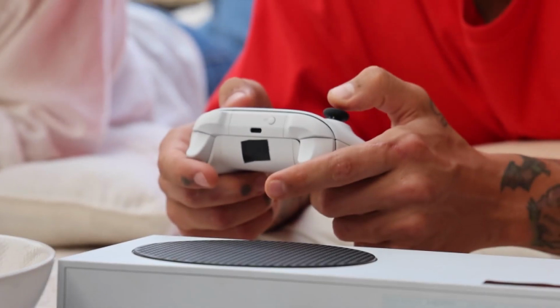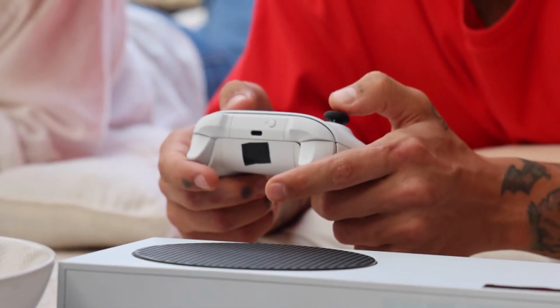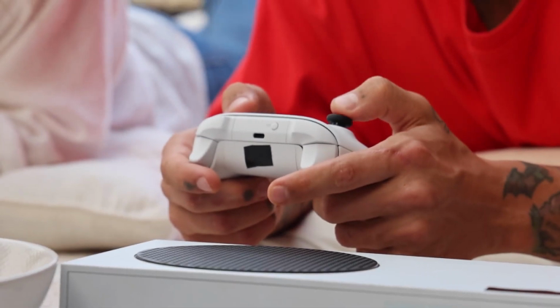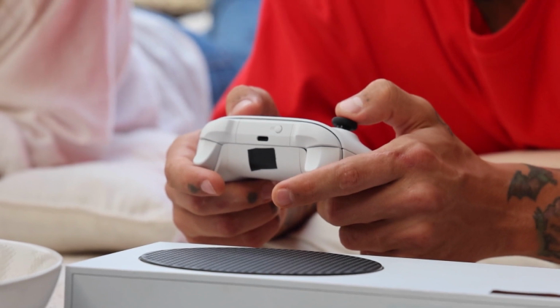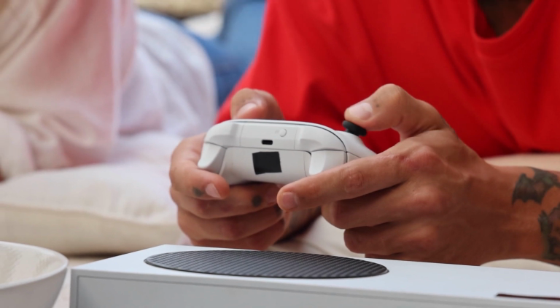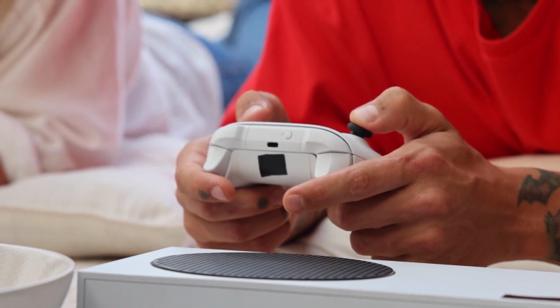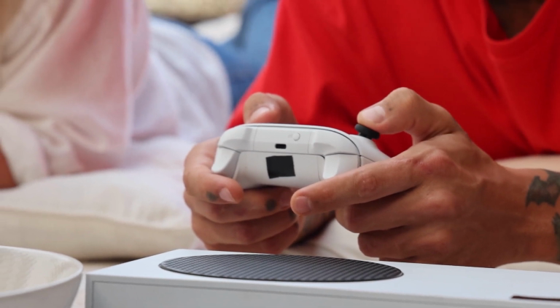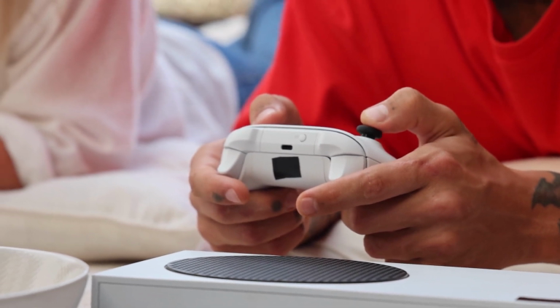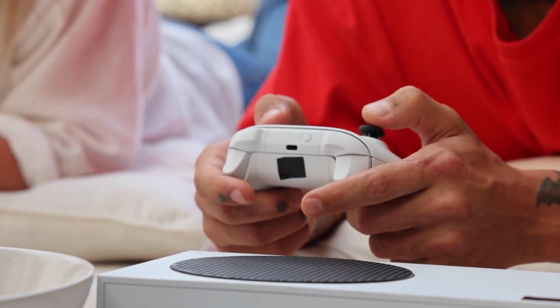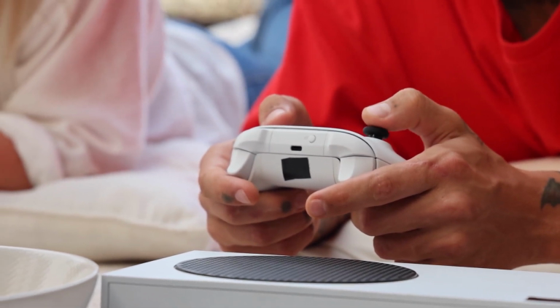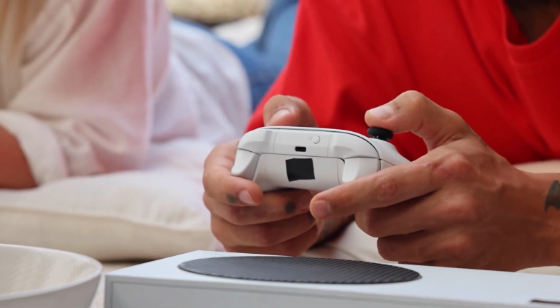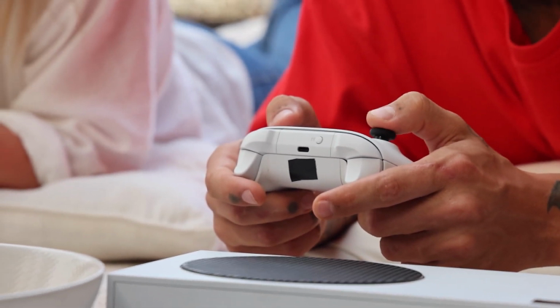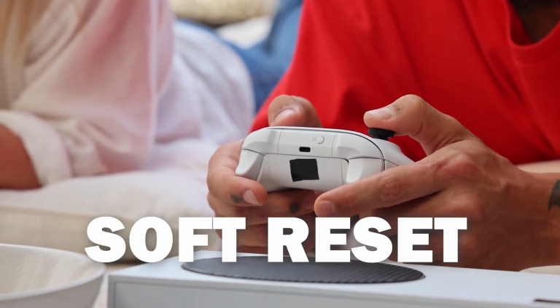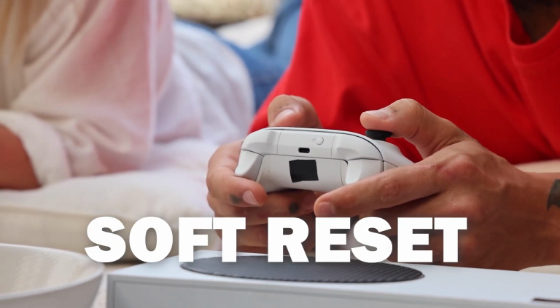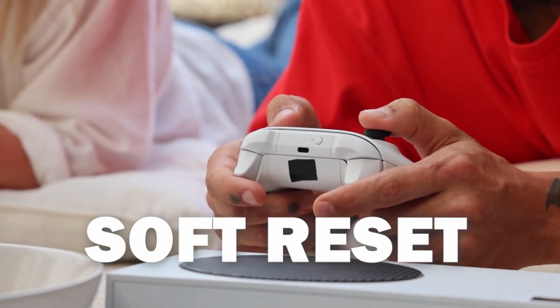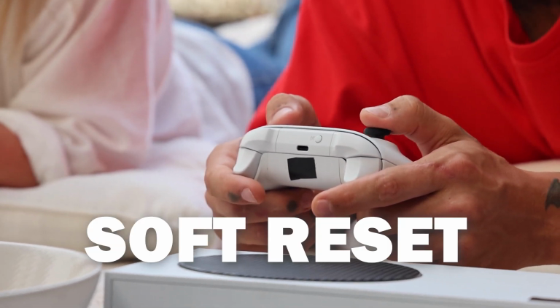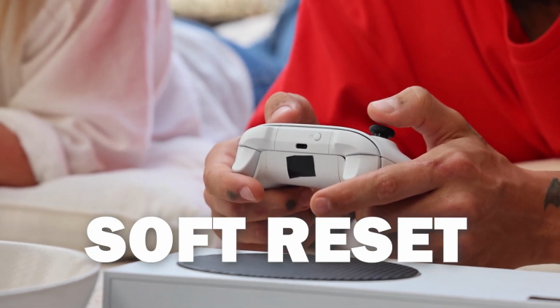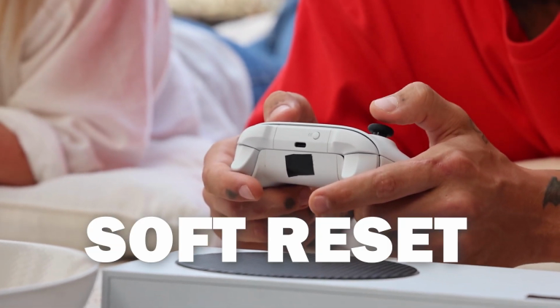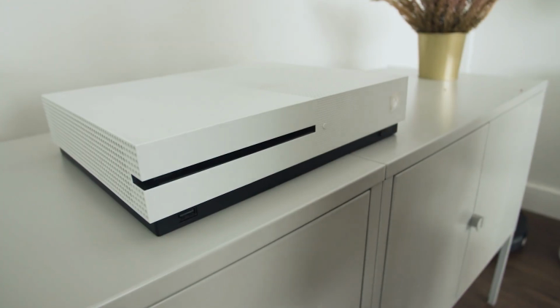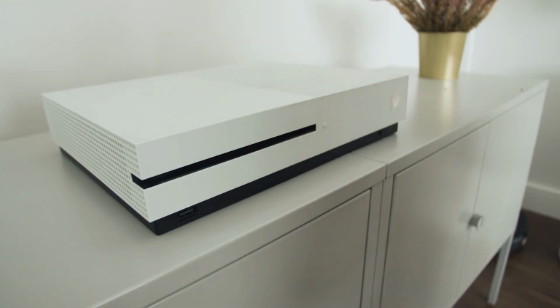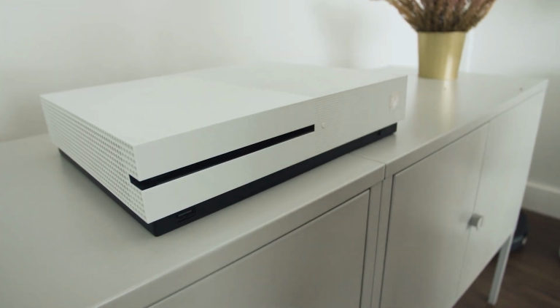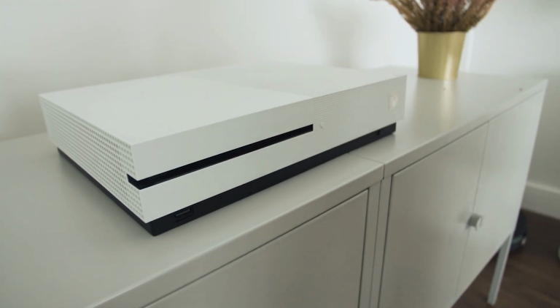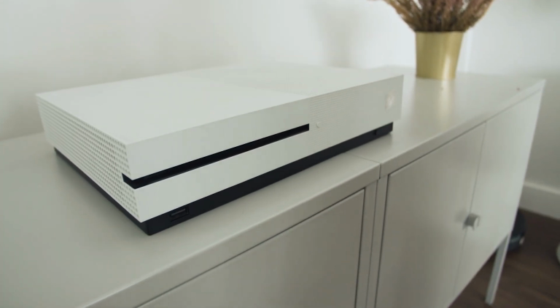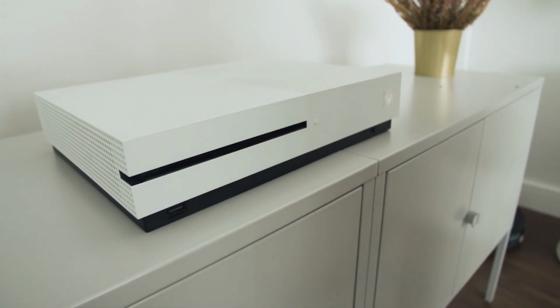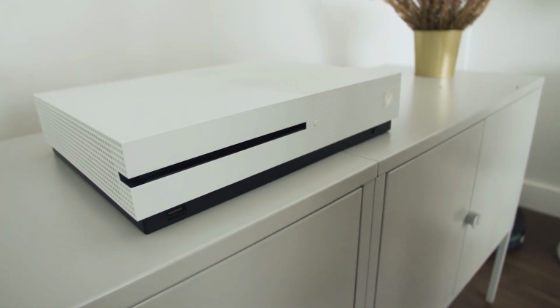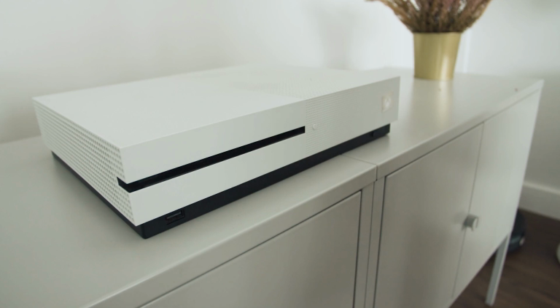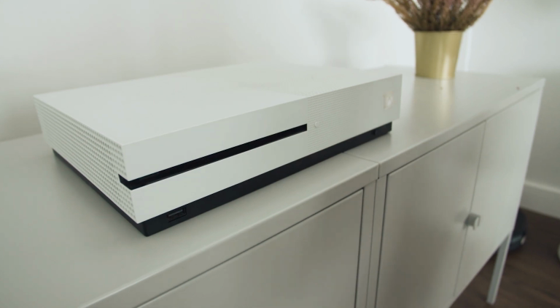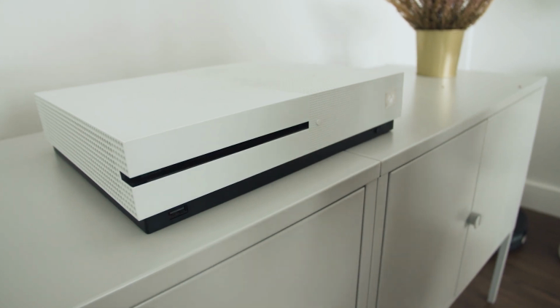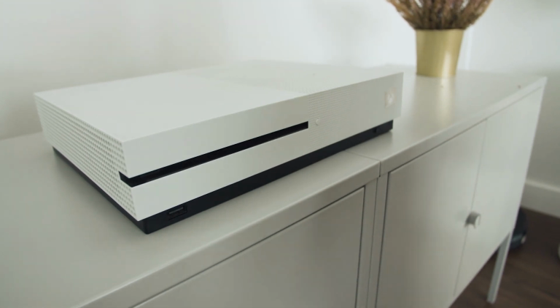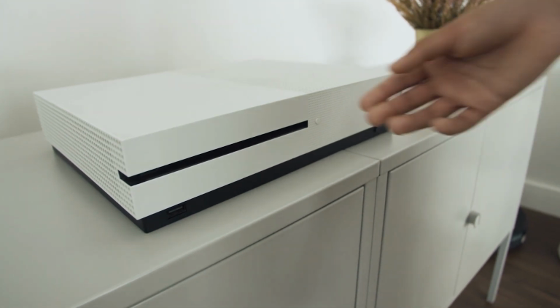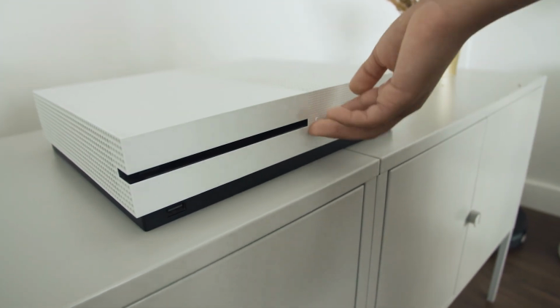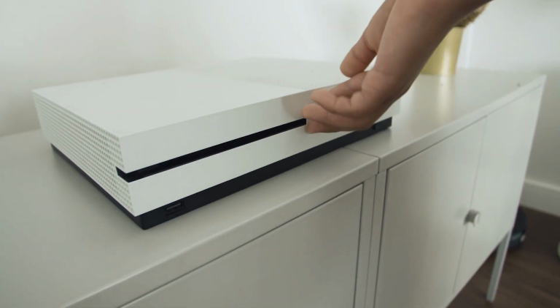The first method is the easiest one to try and that's to do a soft reset. This is where you turn off your Xbox and you turn it back on.